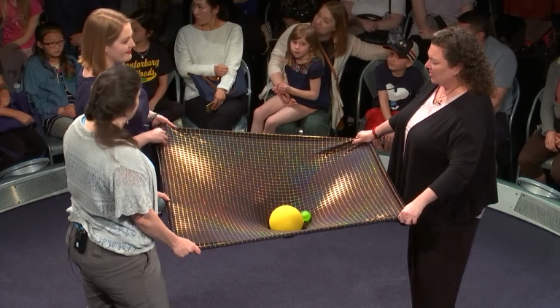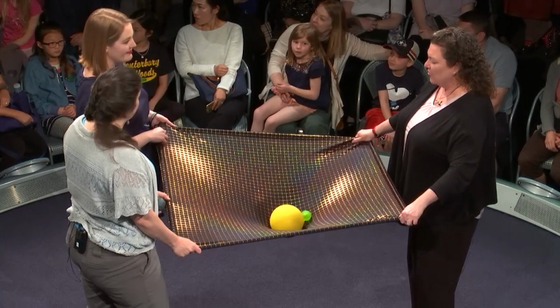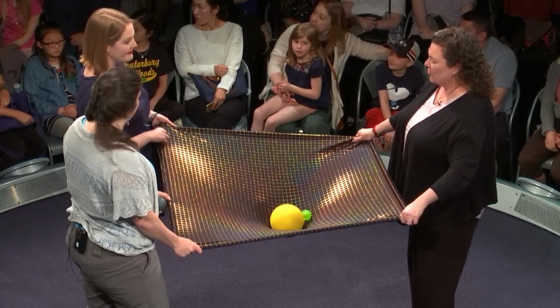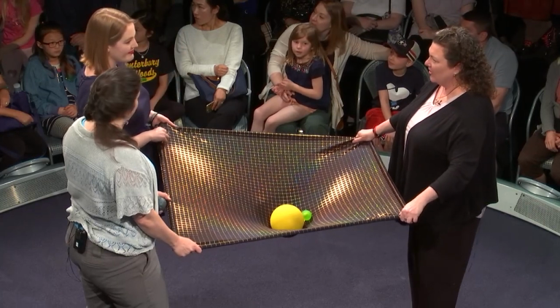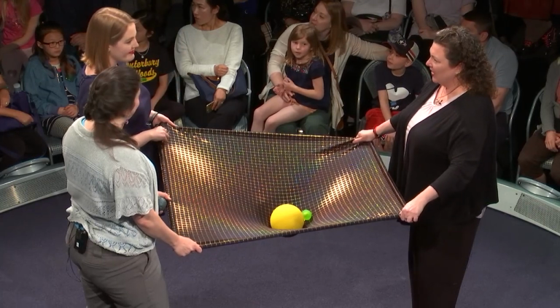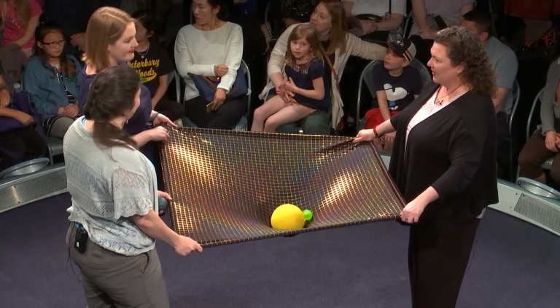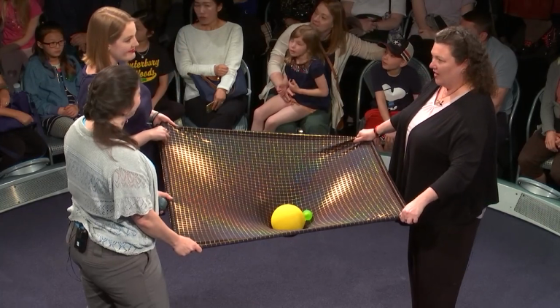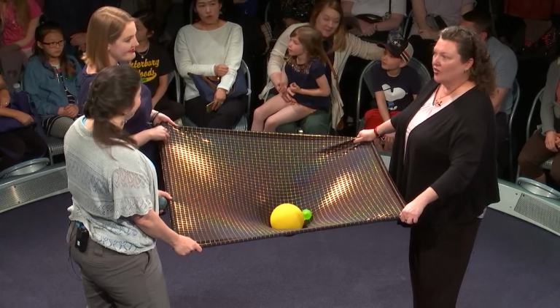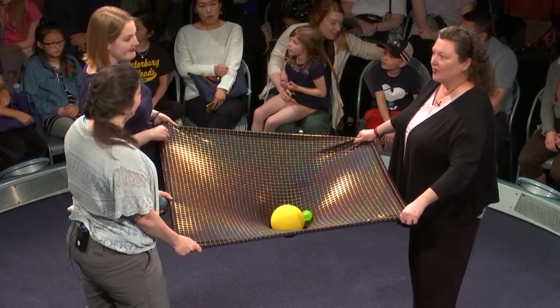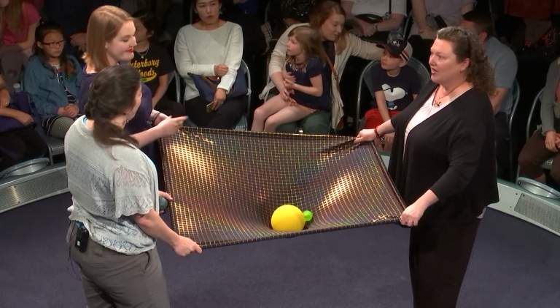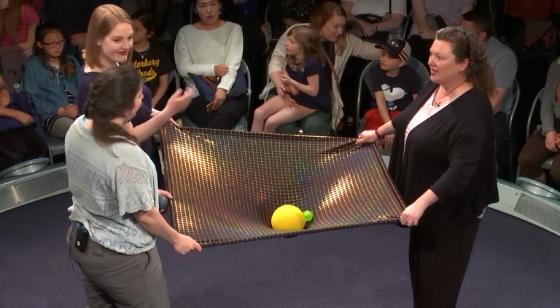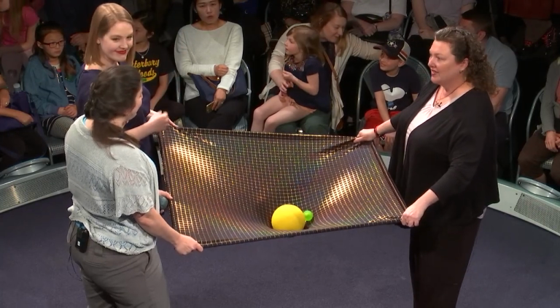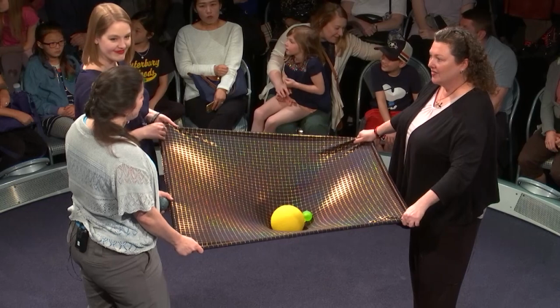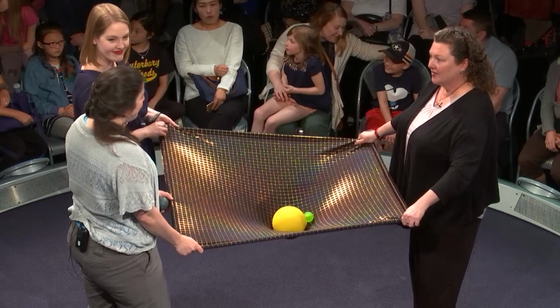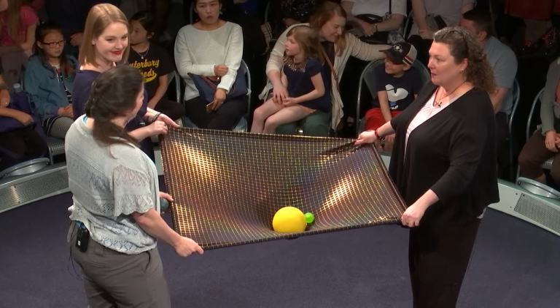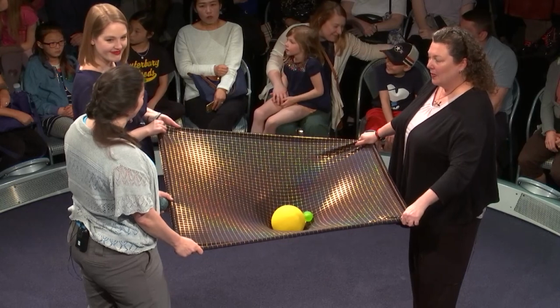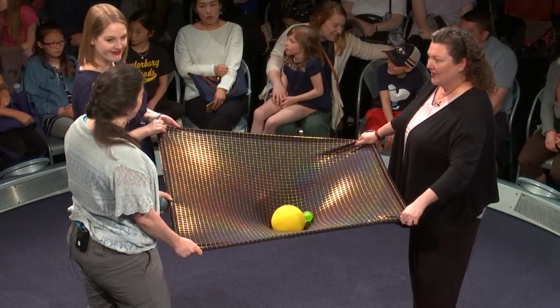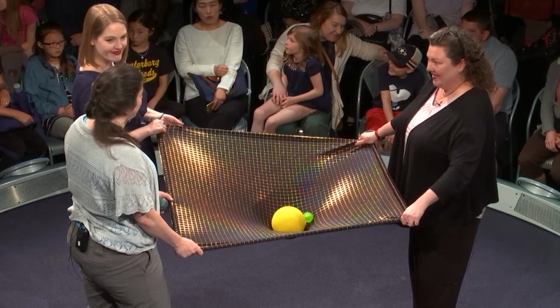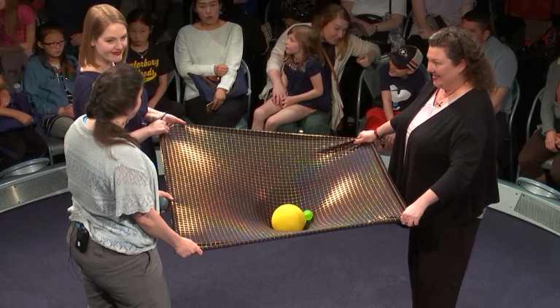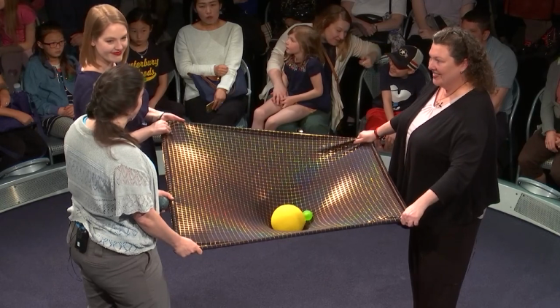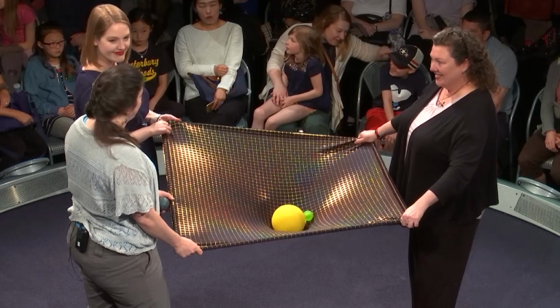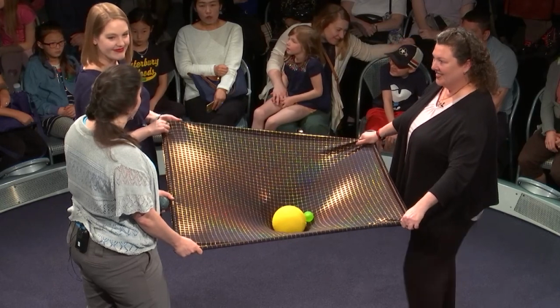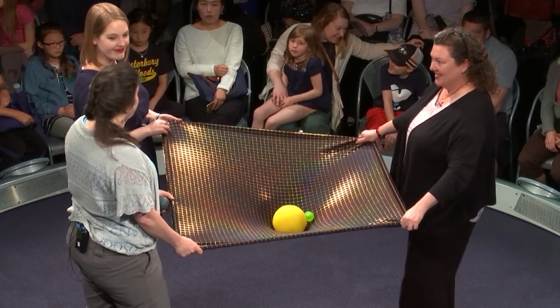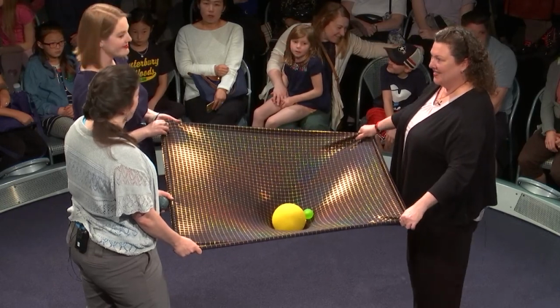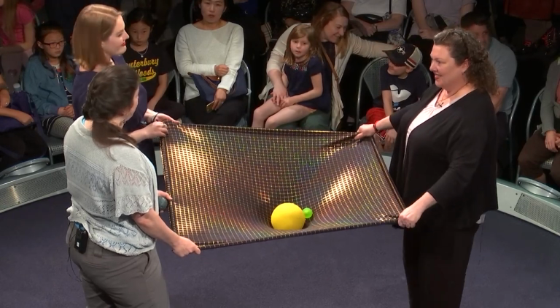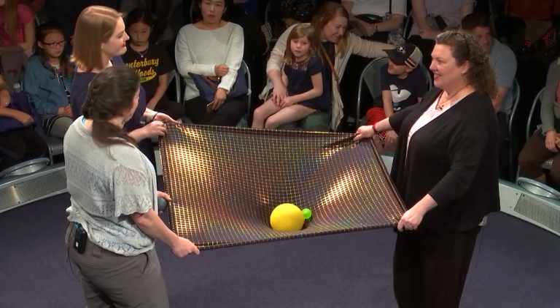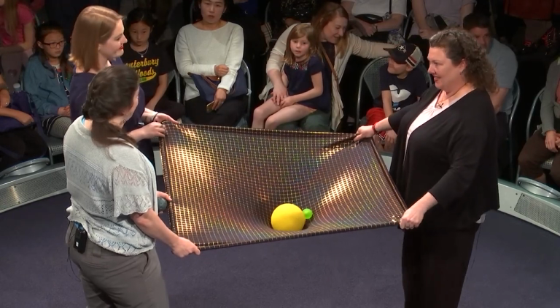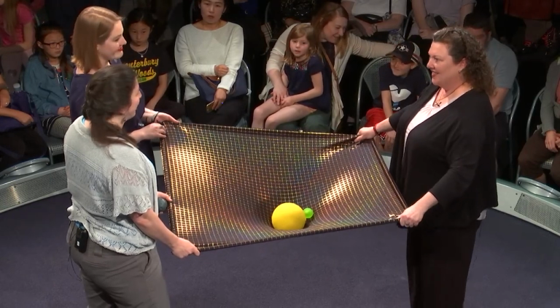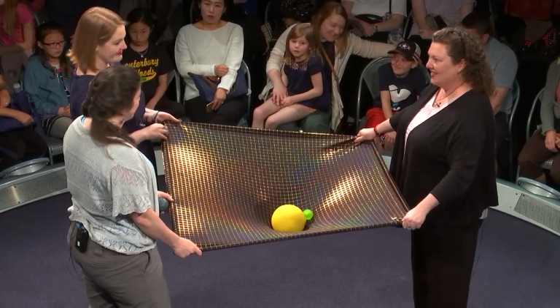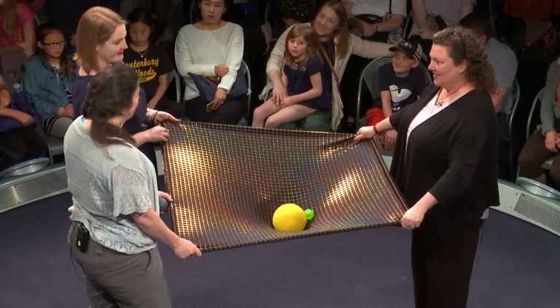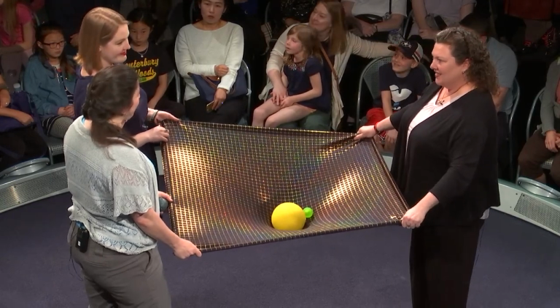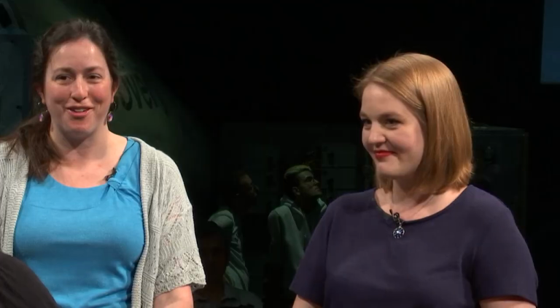Which is why they're black. Not even light can escape the event horizon of a black hole.